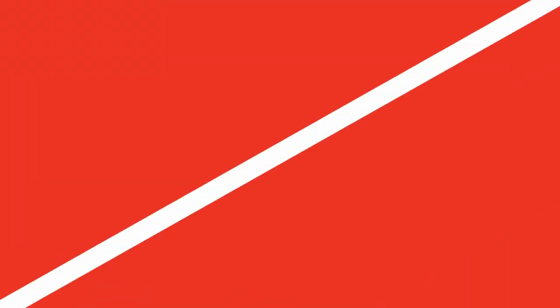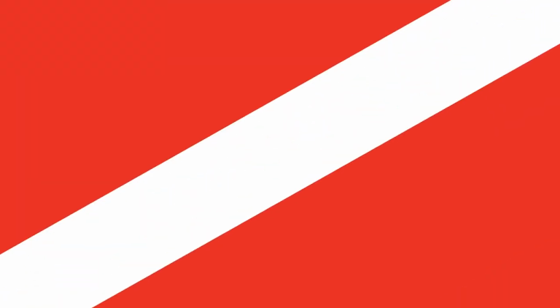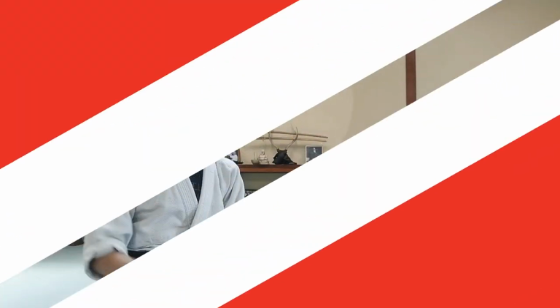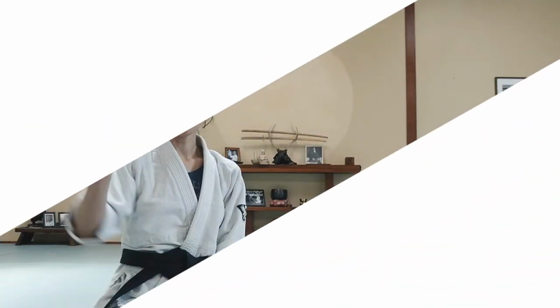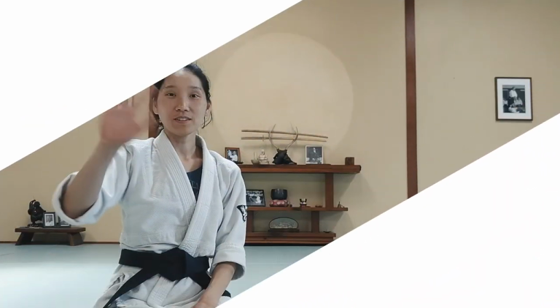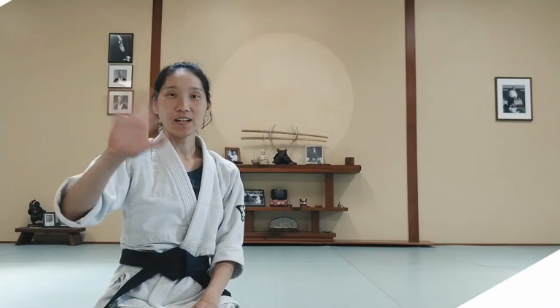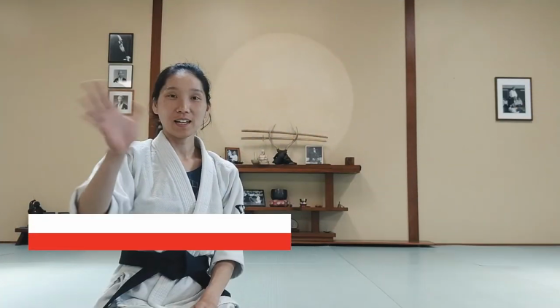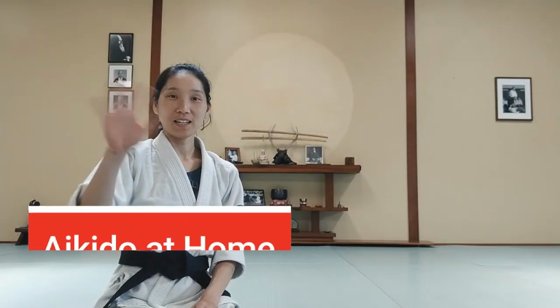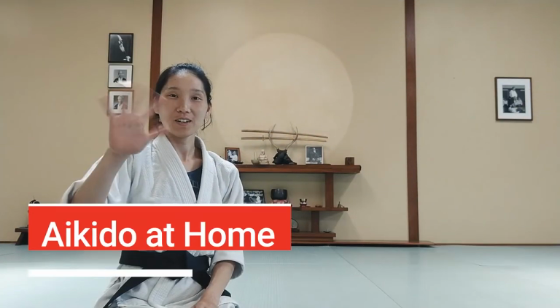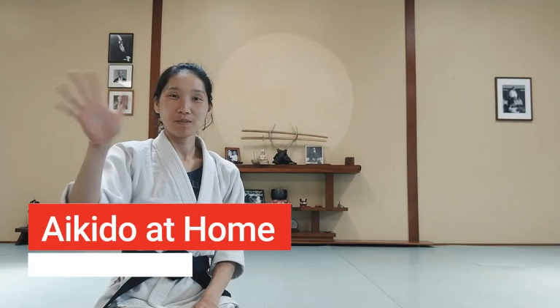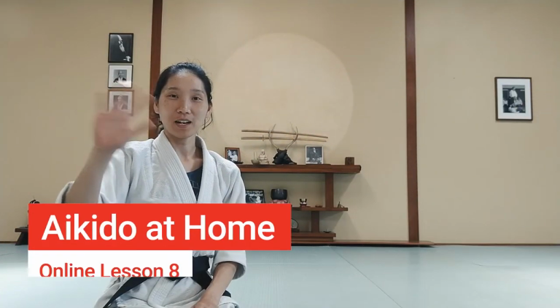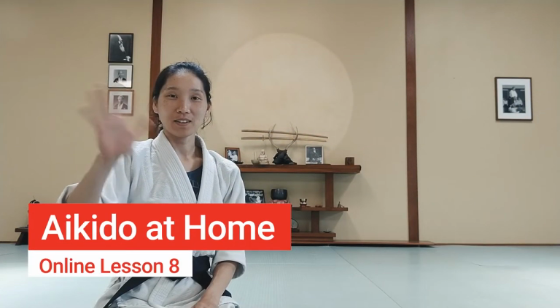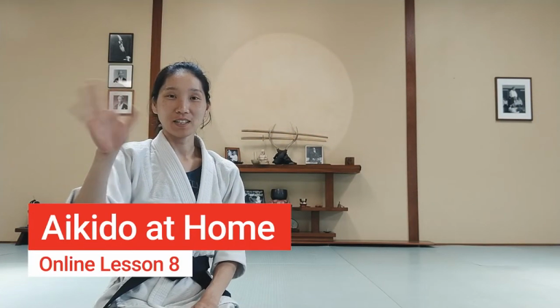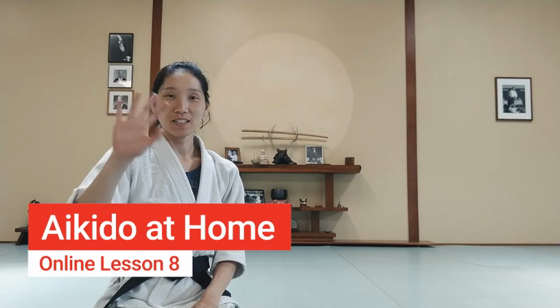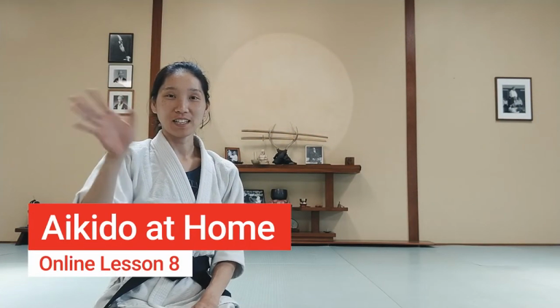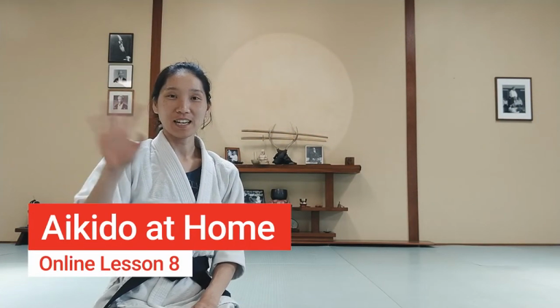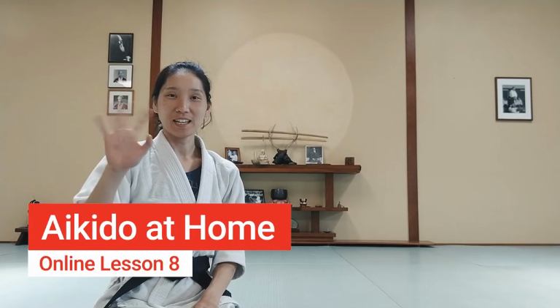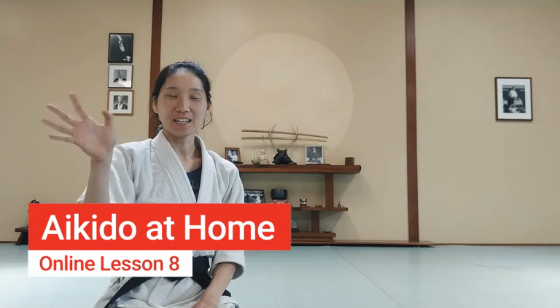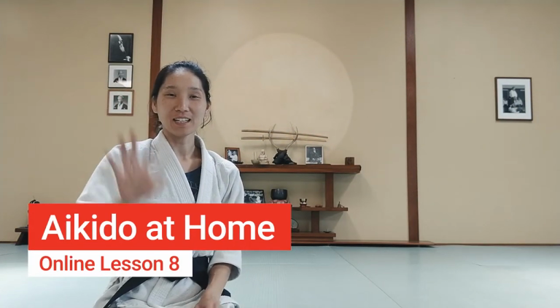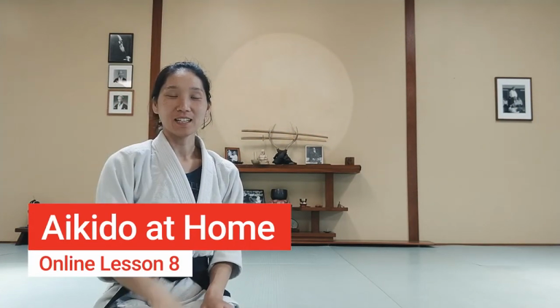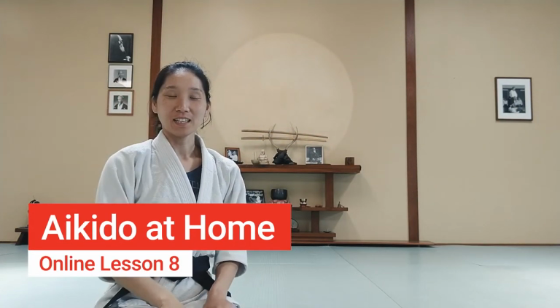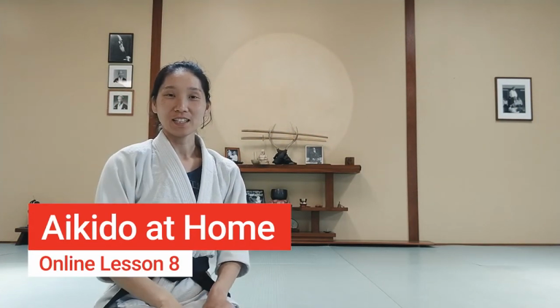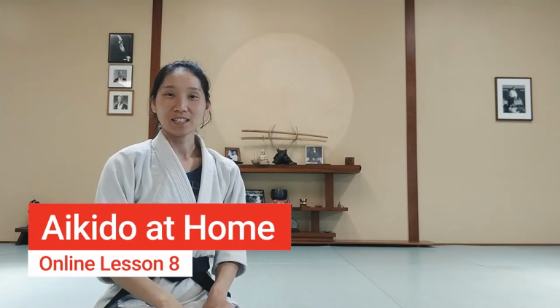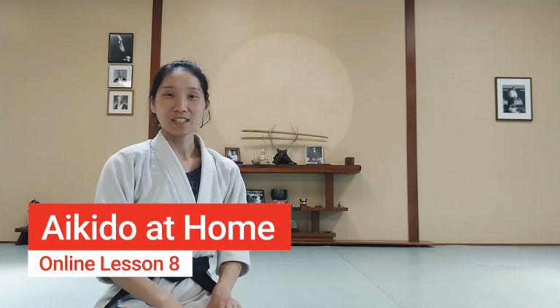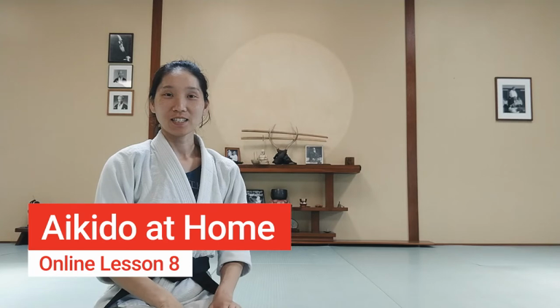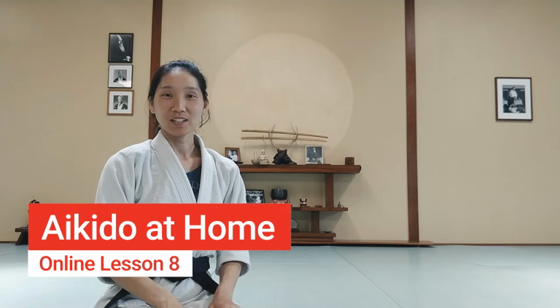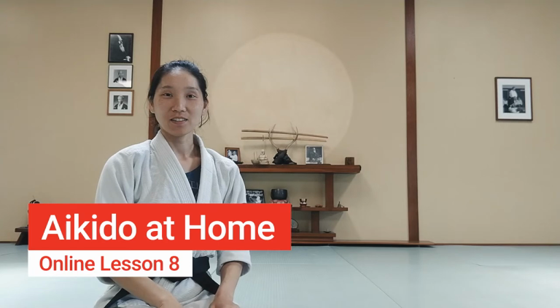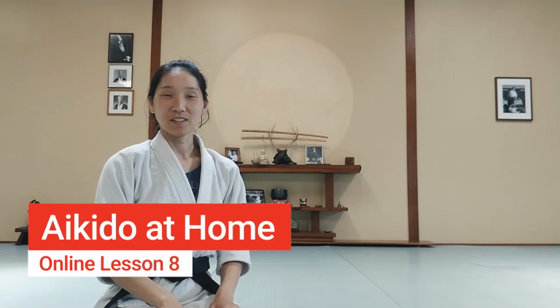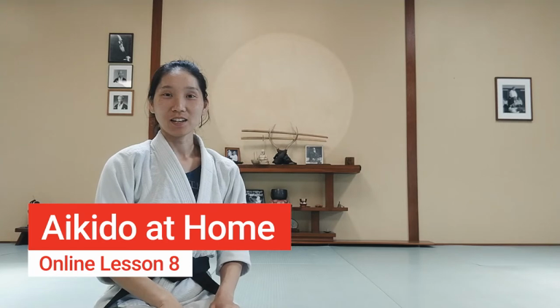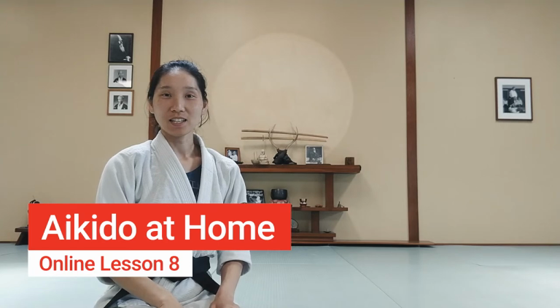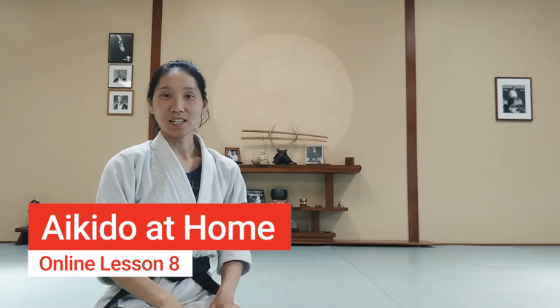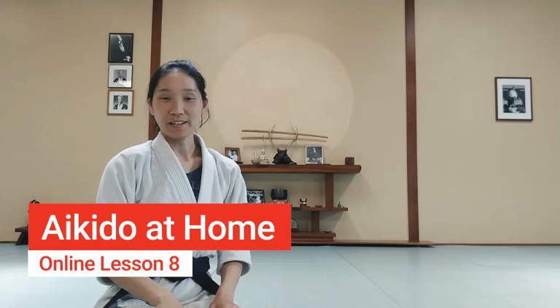Hi everyone, I hope you're having a good day. Let's get started with our lesson.